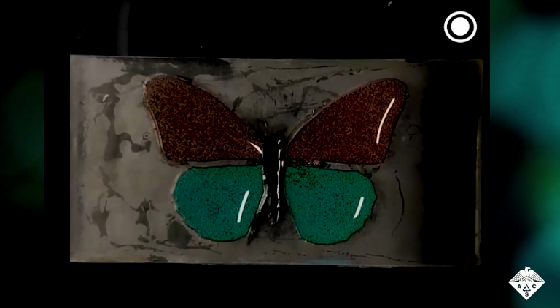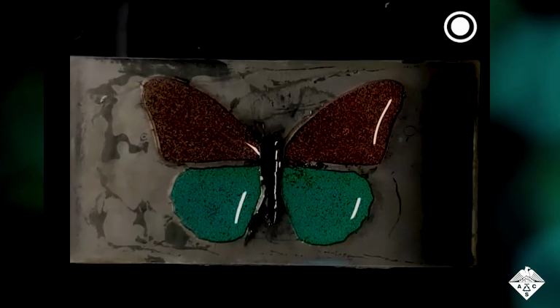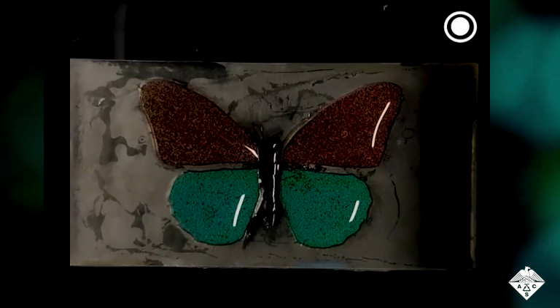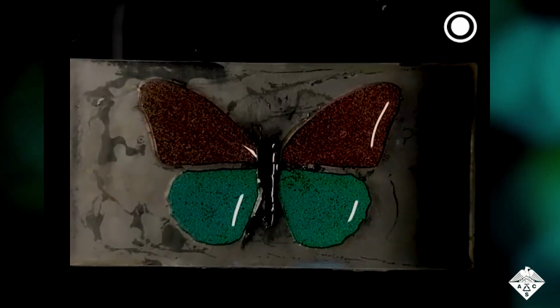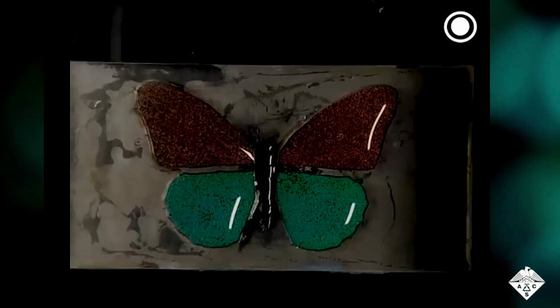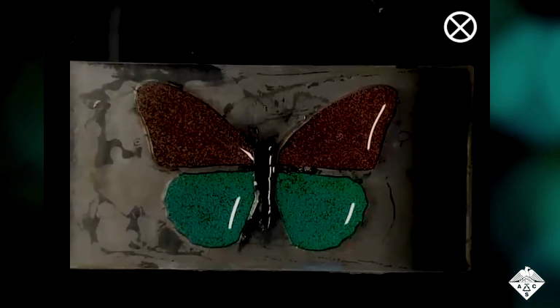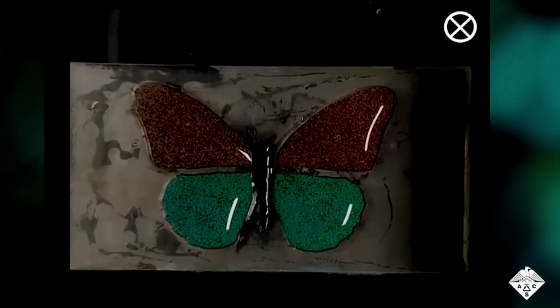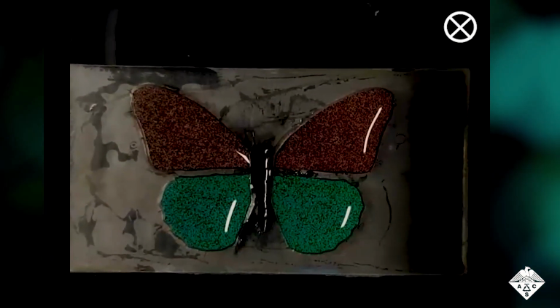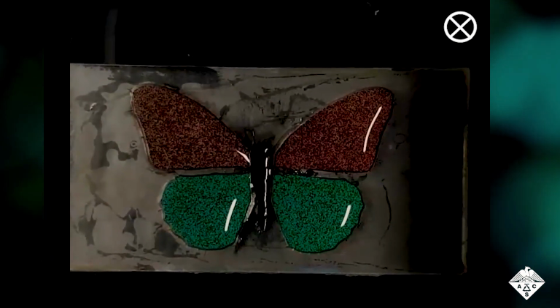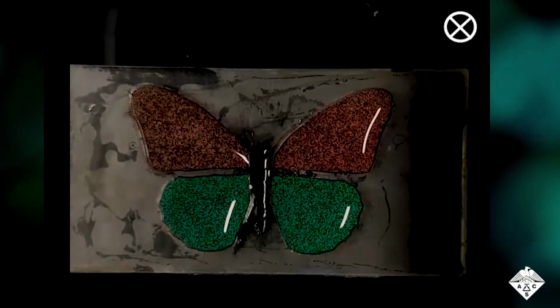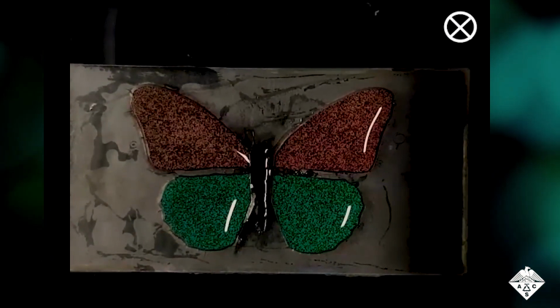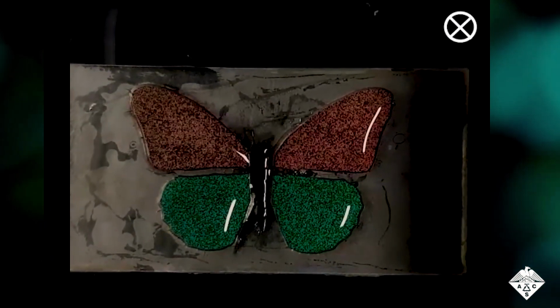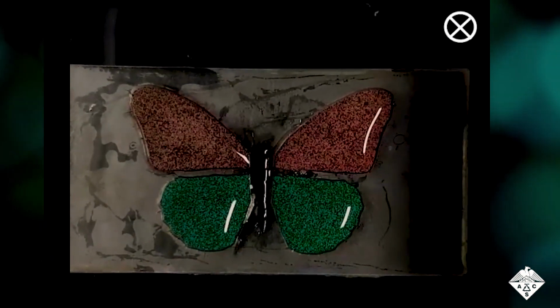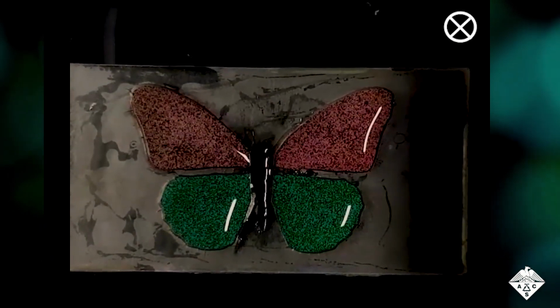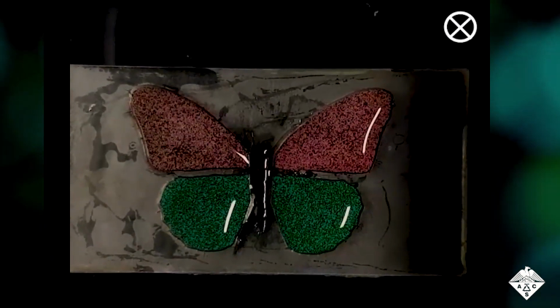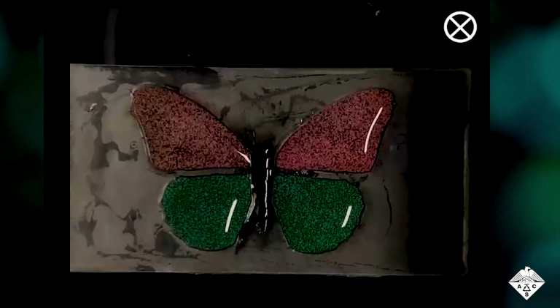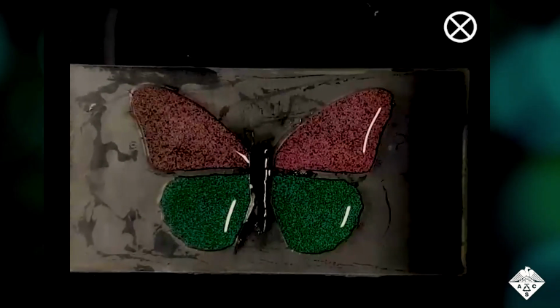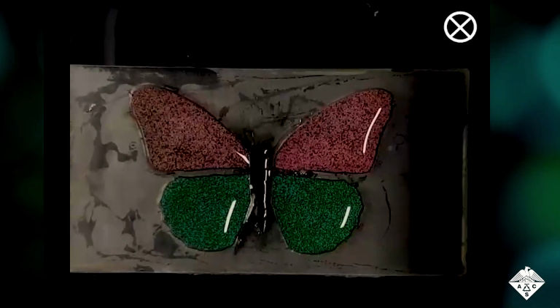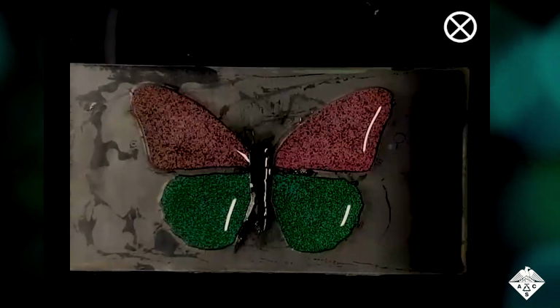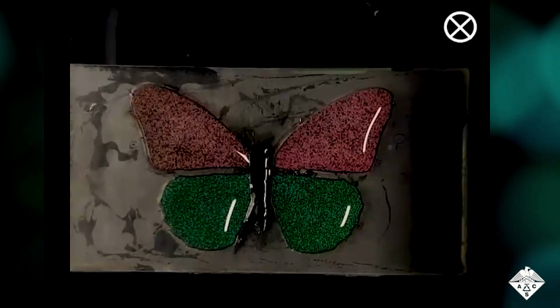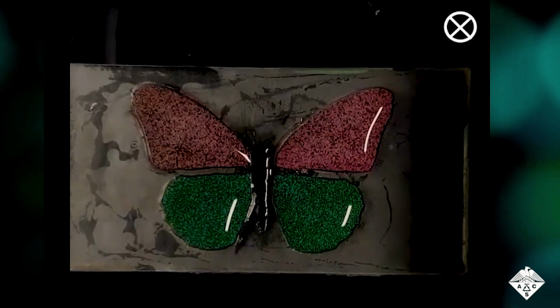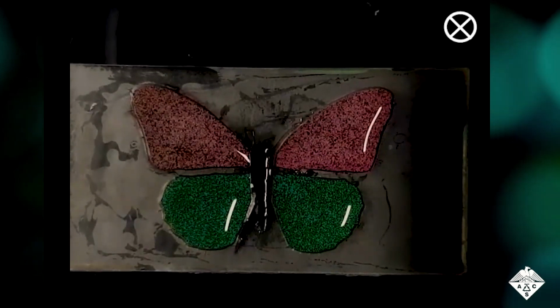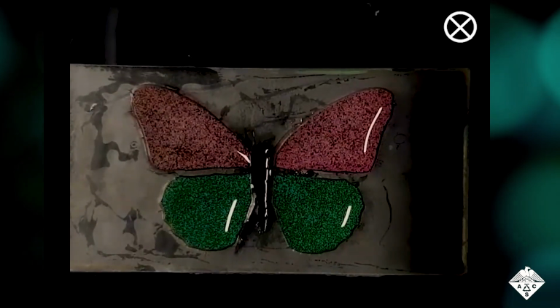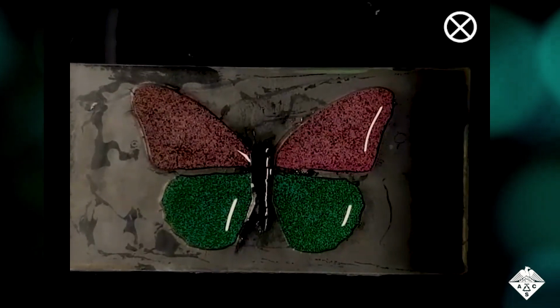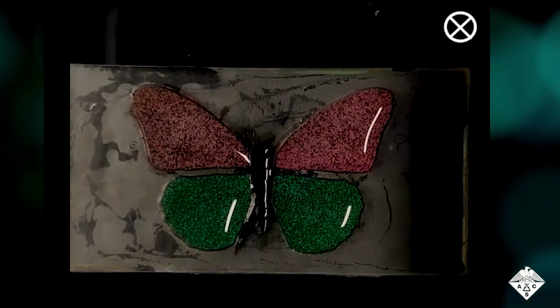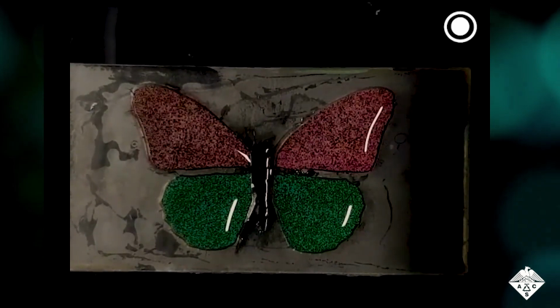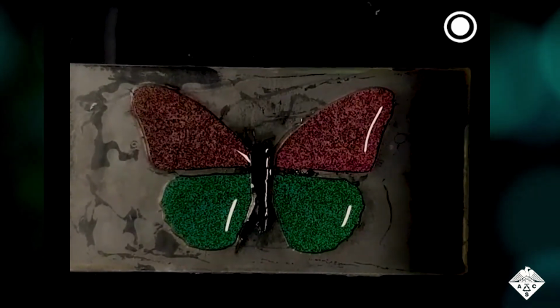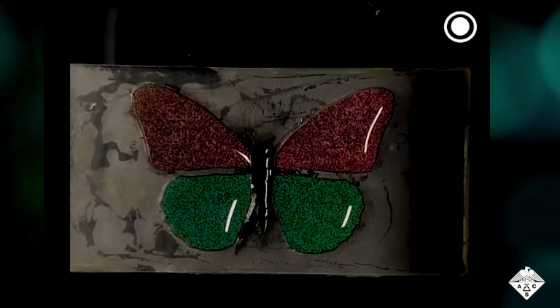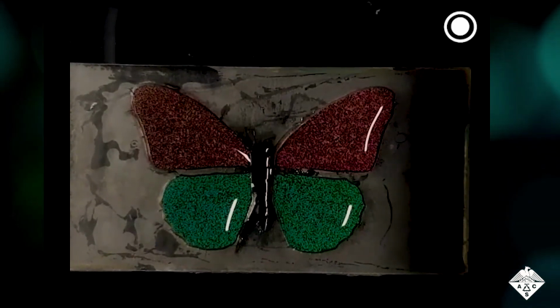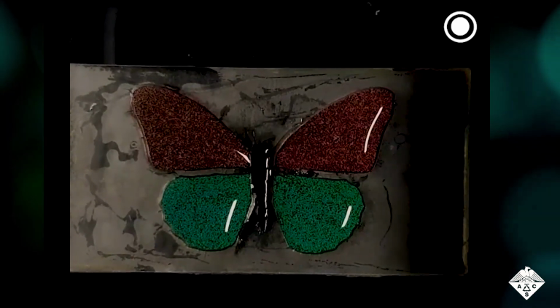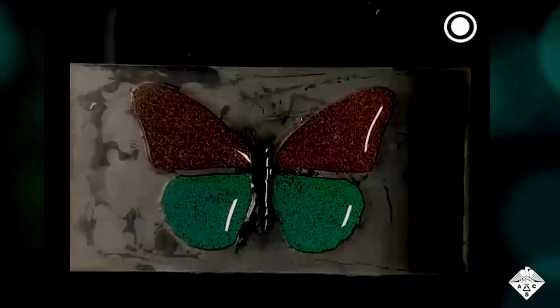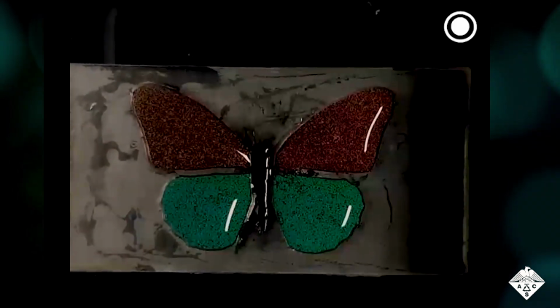The researchers say that using different colors of Janus Balls in inks could produce sophisticated, user-interactive, anti-counterfeiting tags.